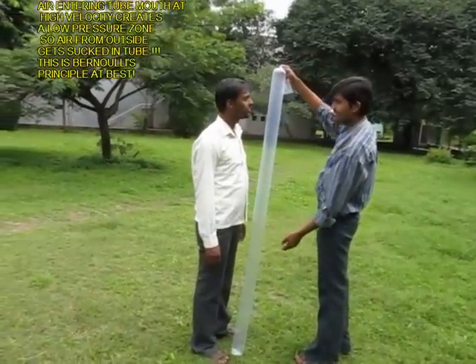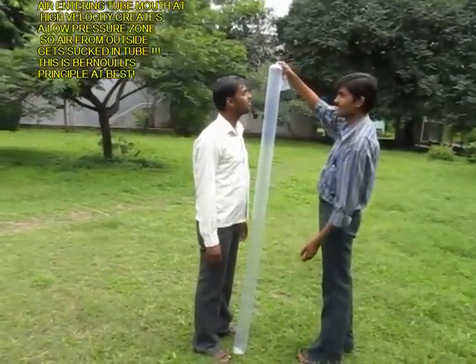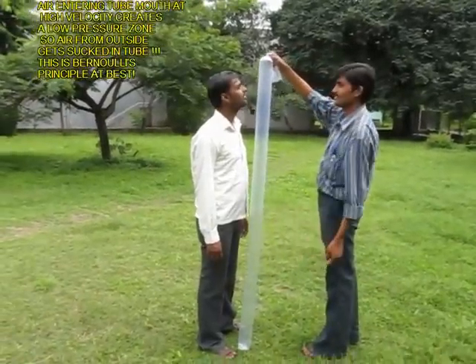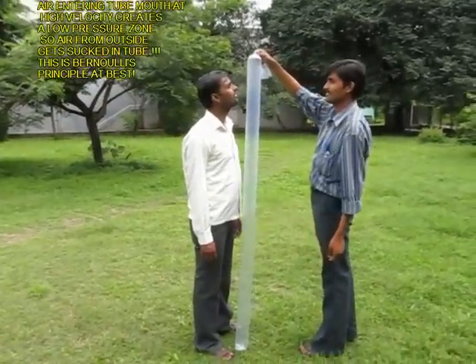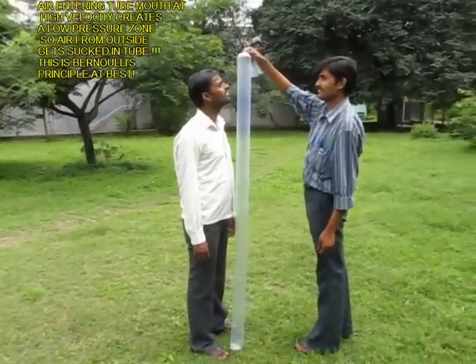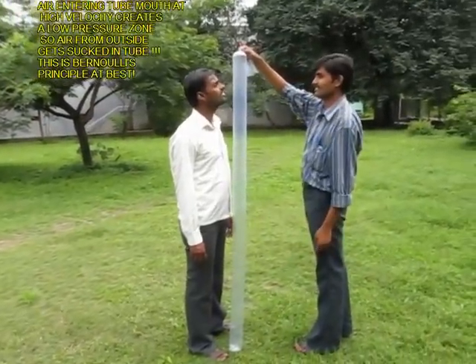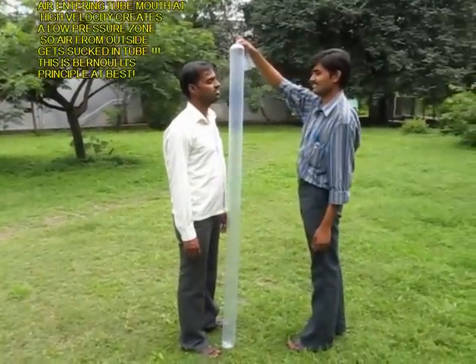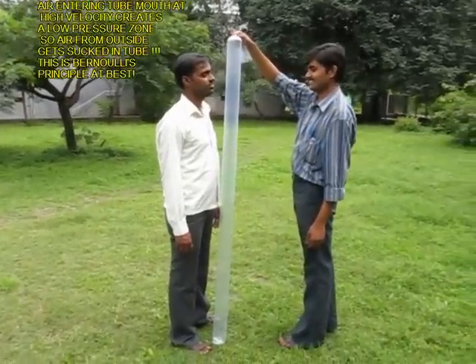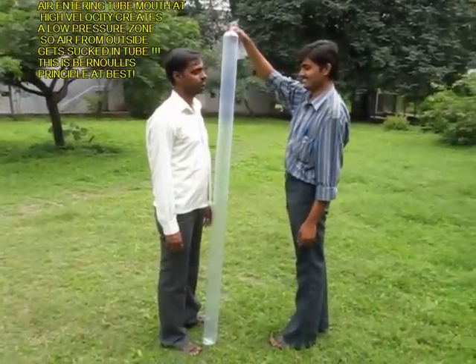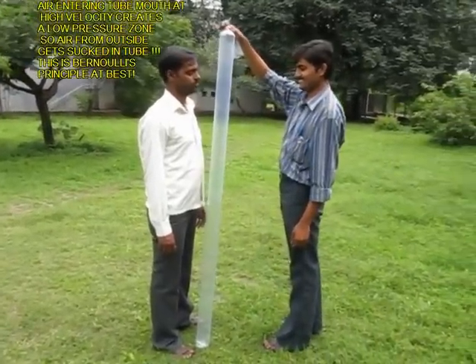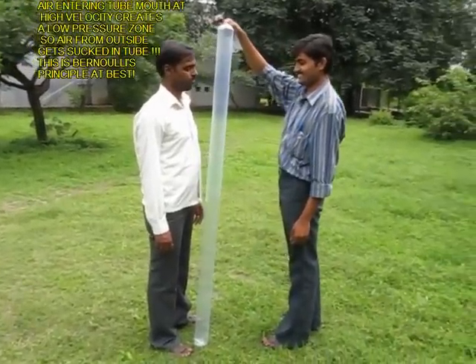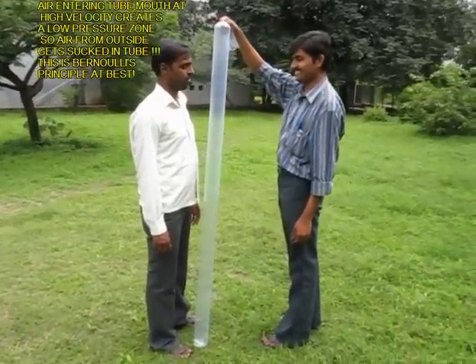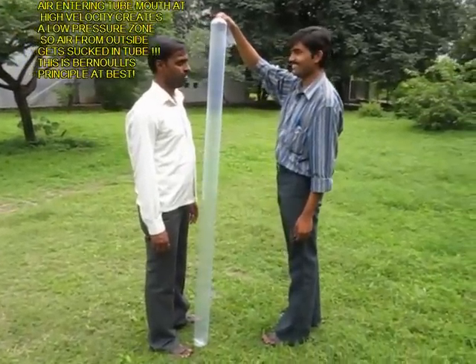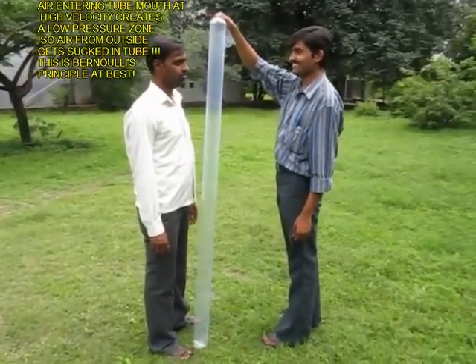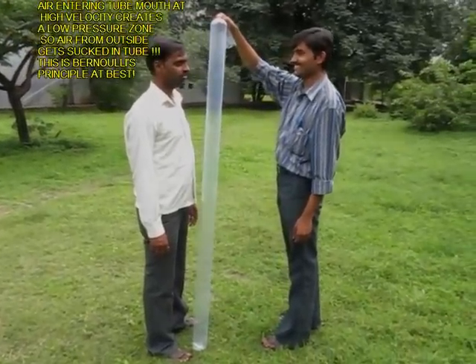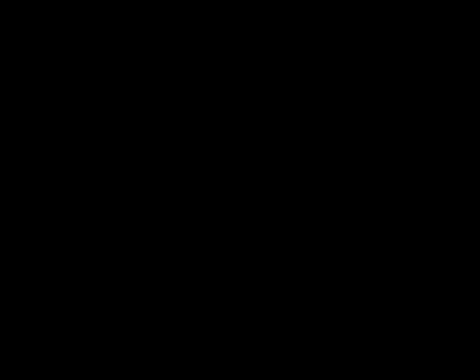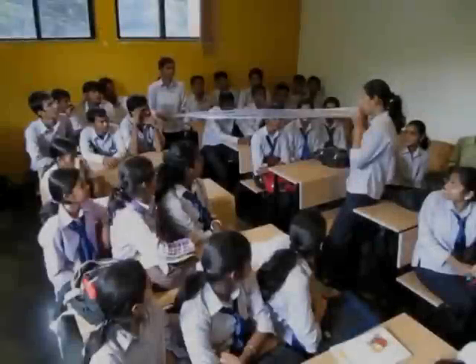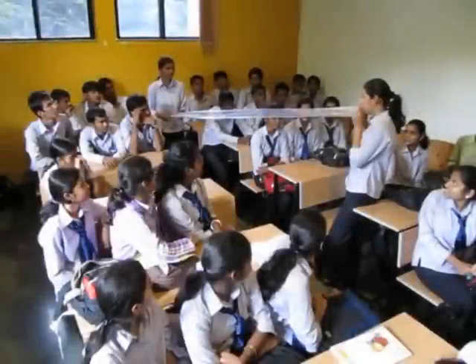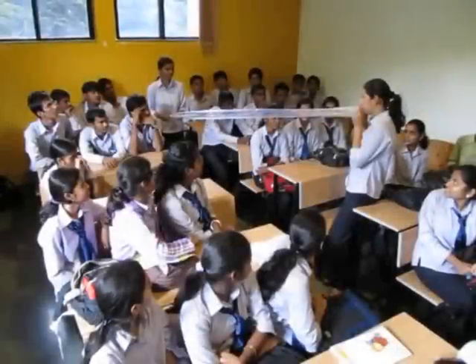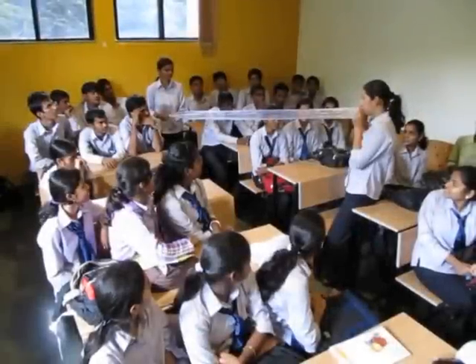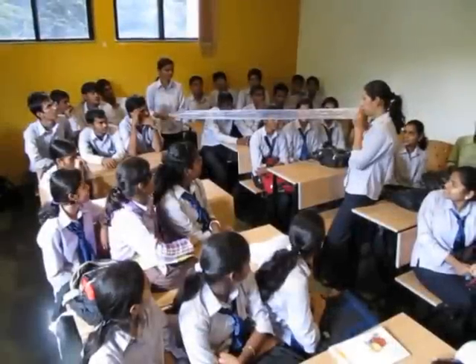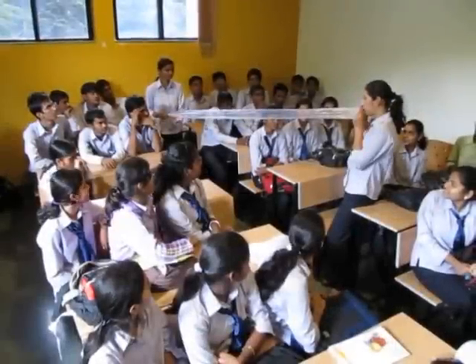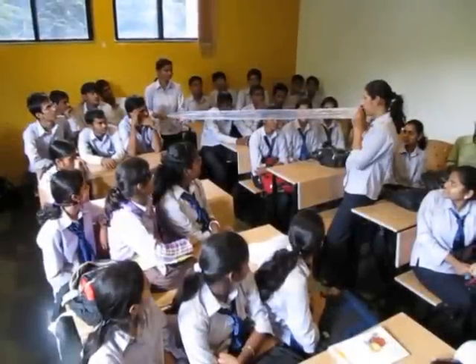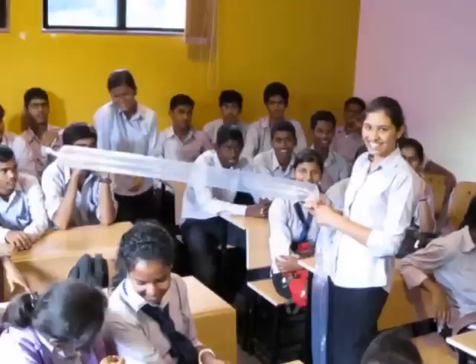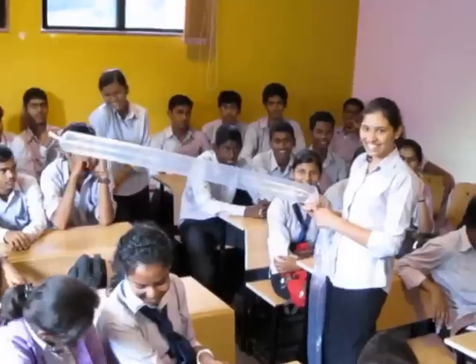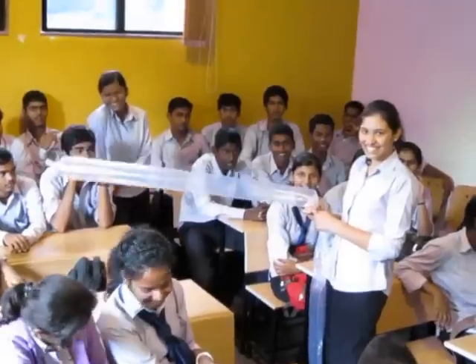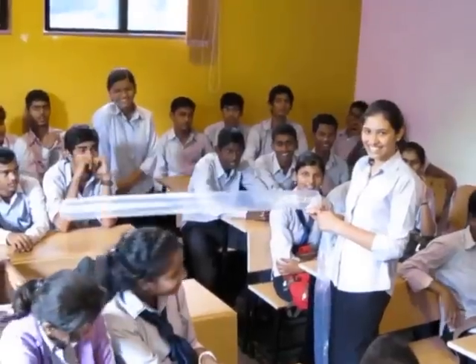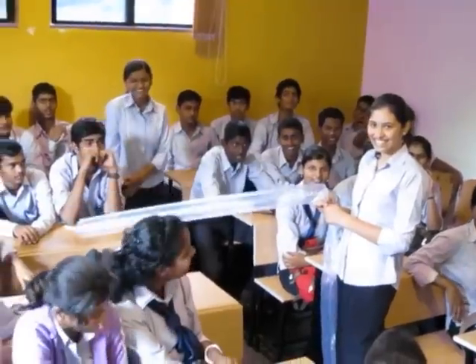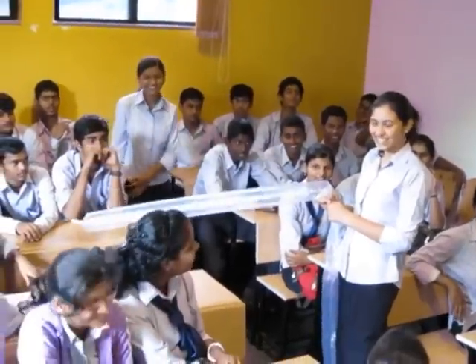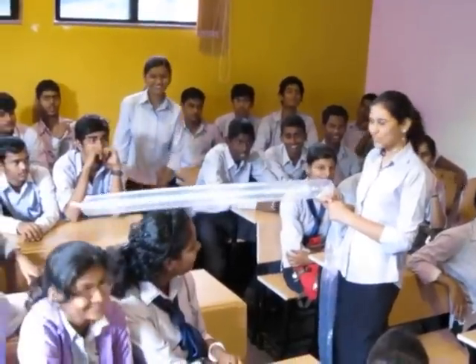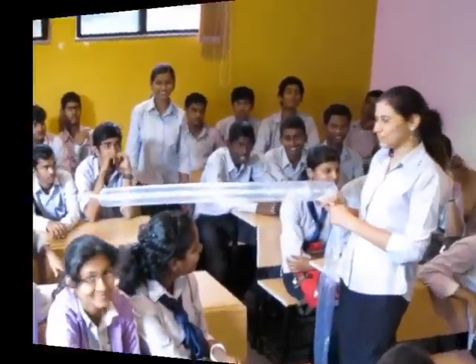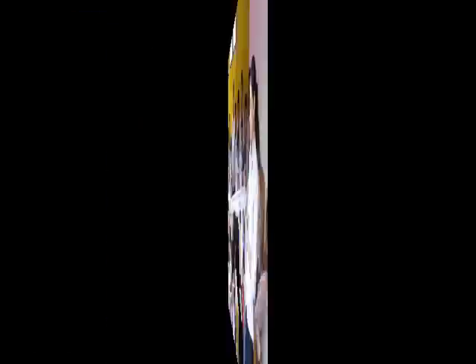When air goes at high velocity it creates a low pressure zone and all the surrounding air gets drawn in. It's an amazing experiment.